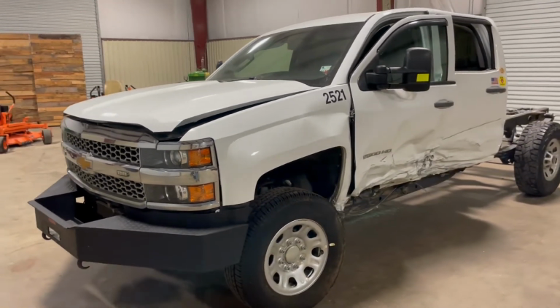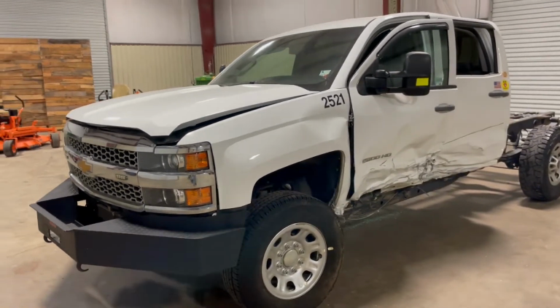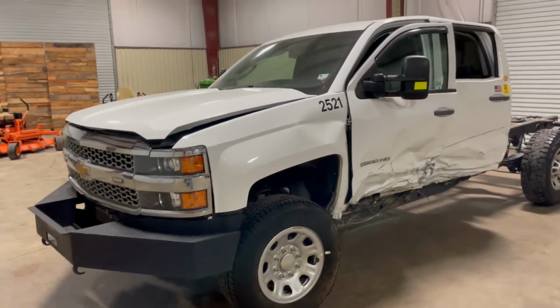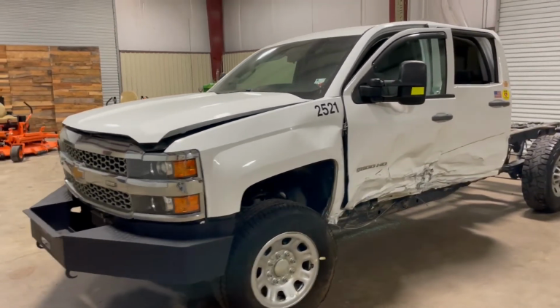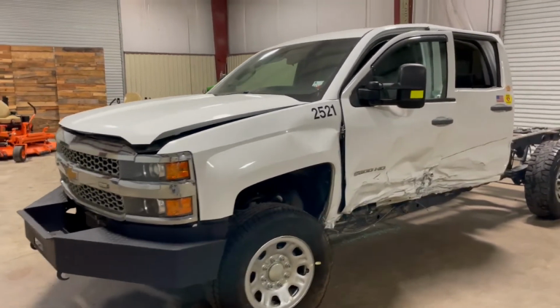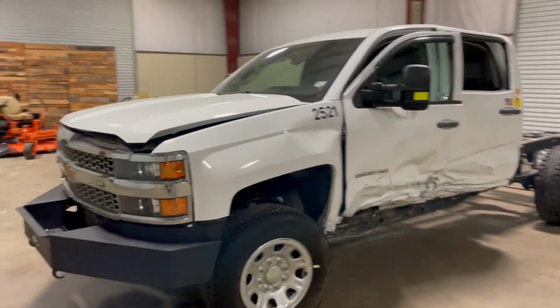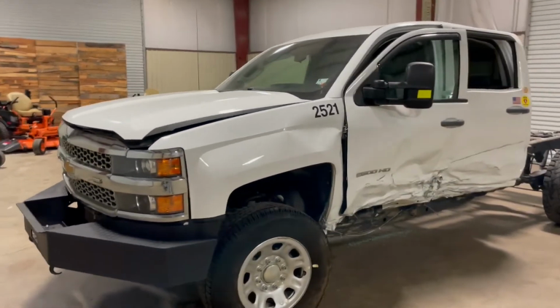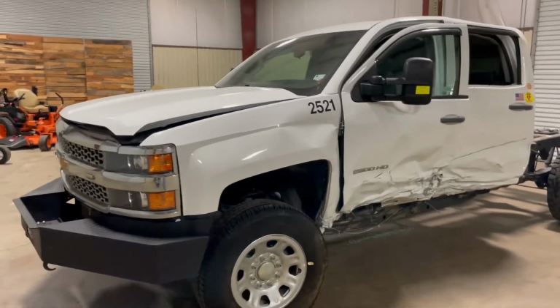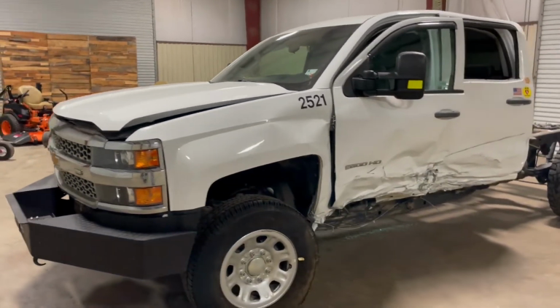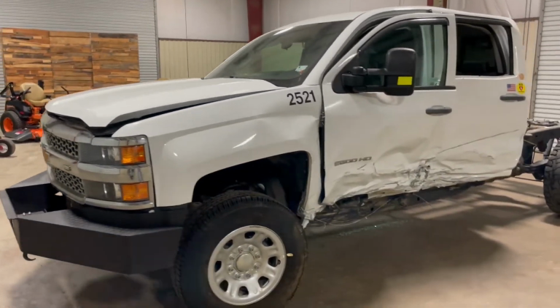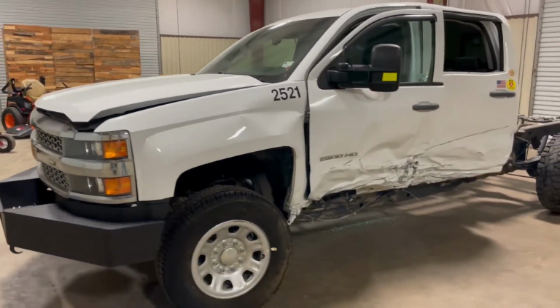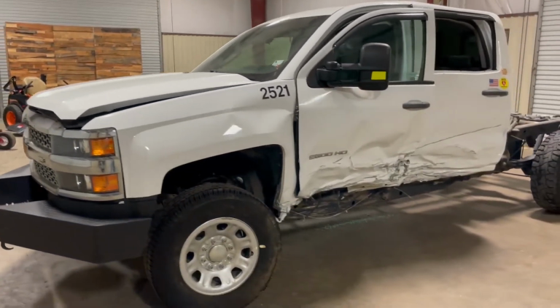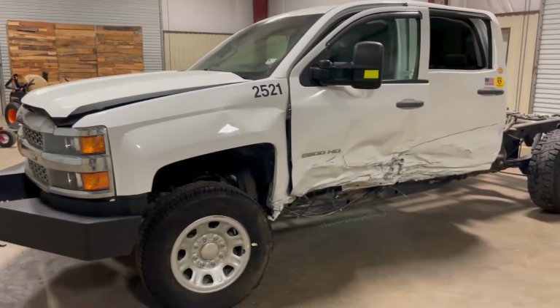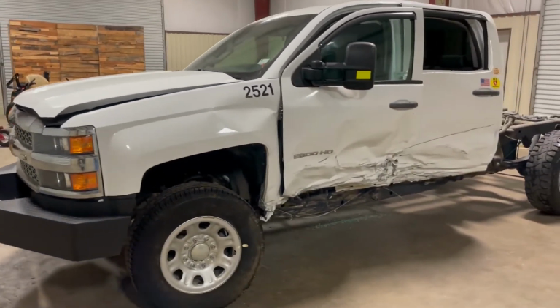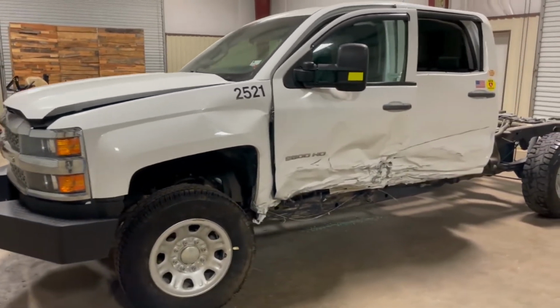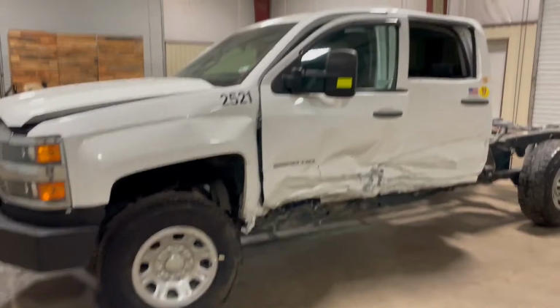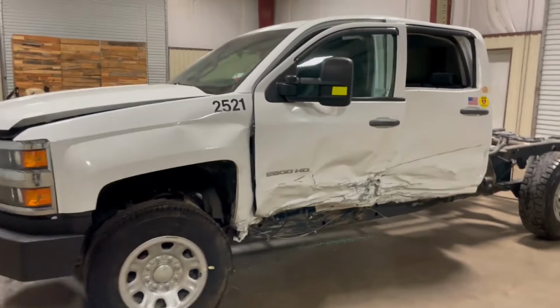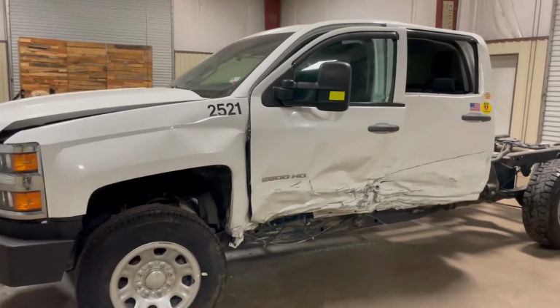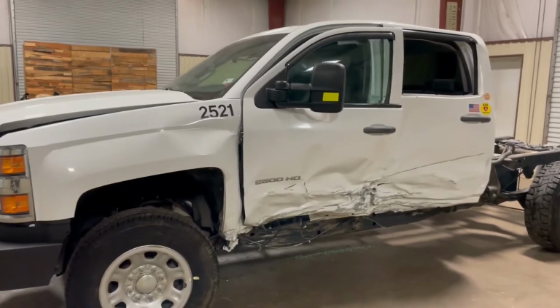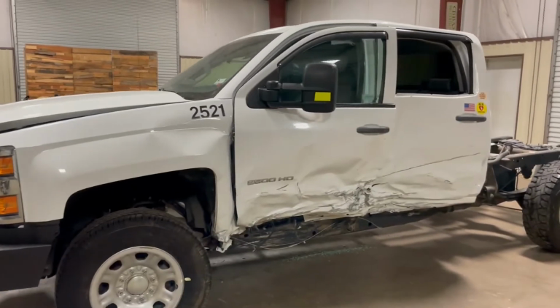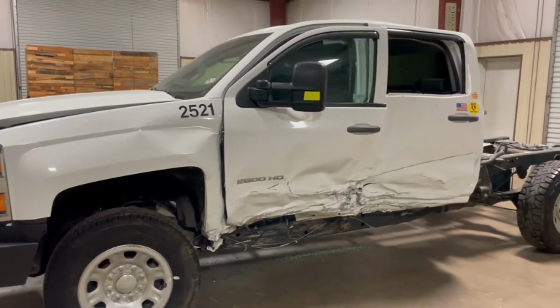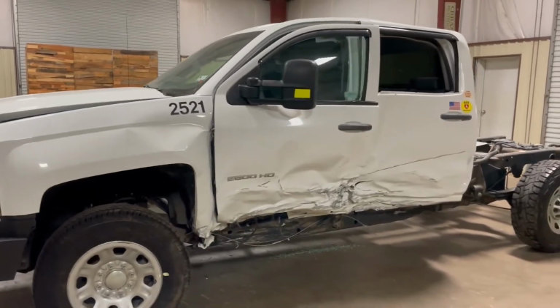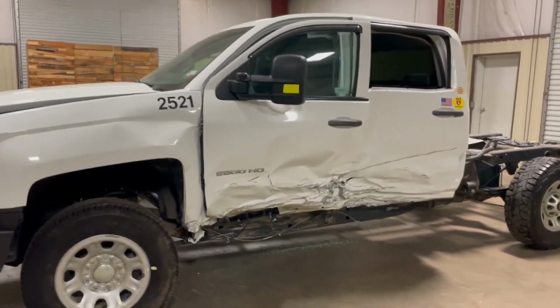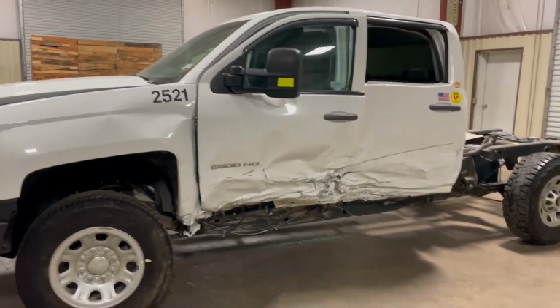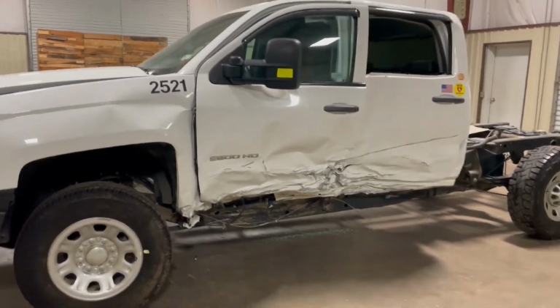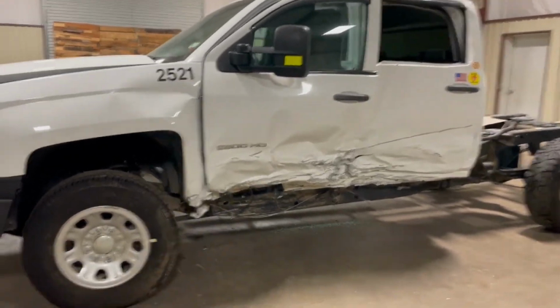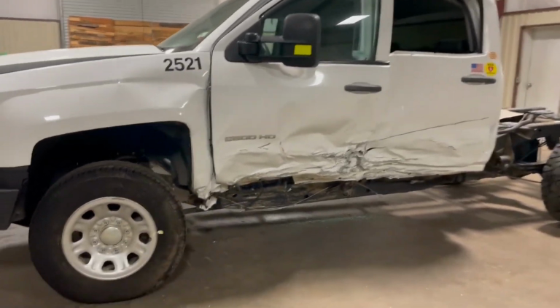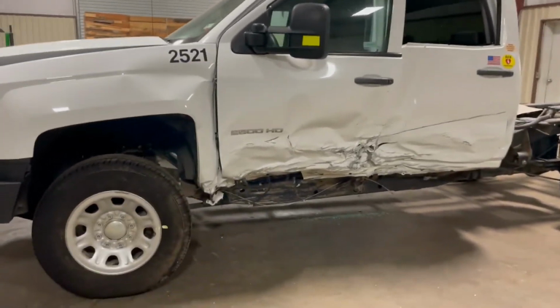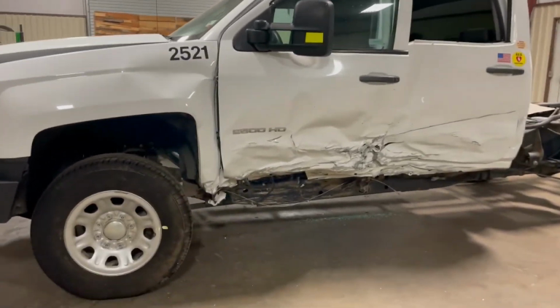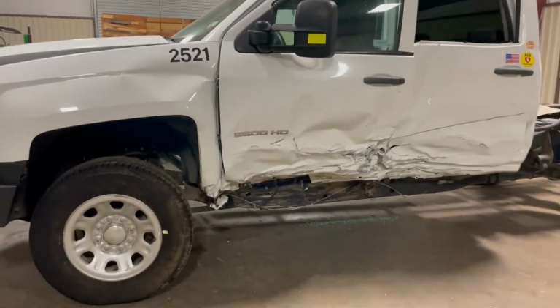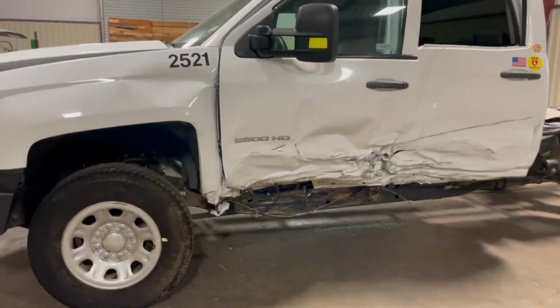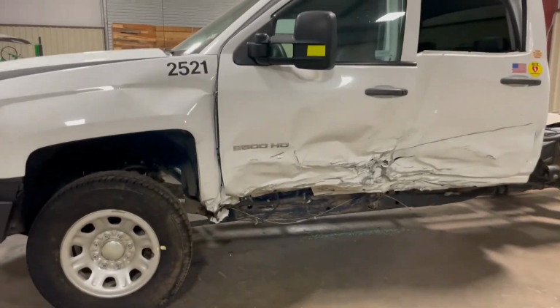It has been in a wreck, as you can see. The driver and passenger doors are pretty tweaked up really bad there. The frame got some damage on it.